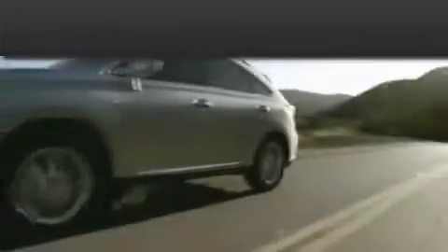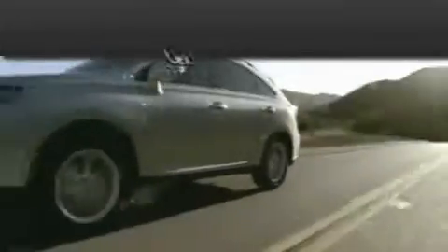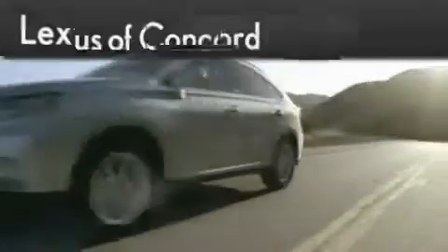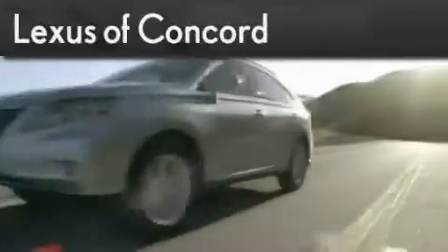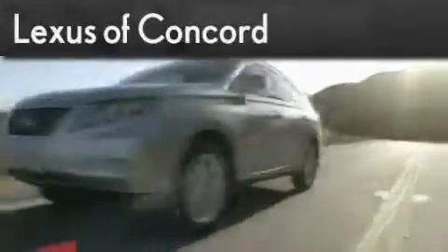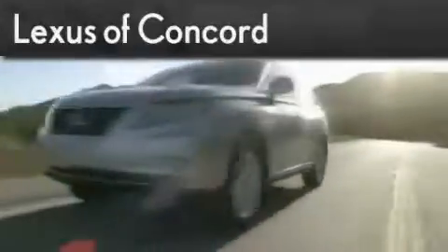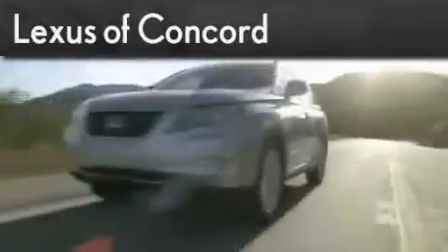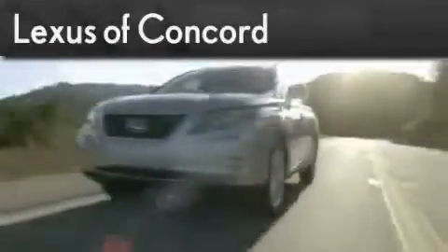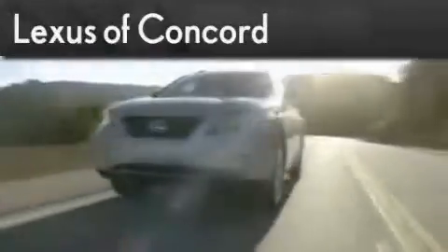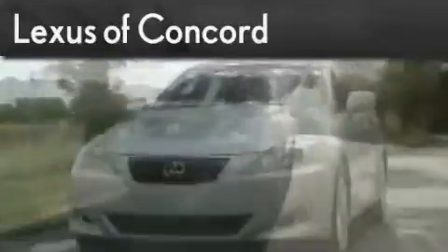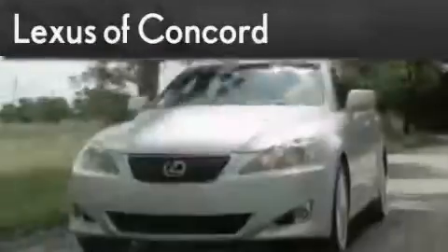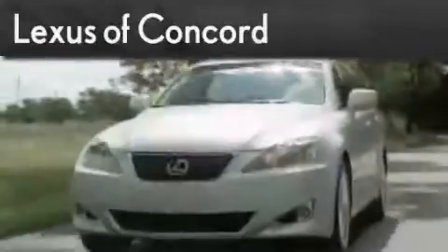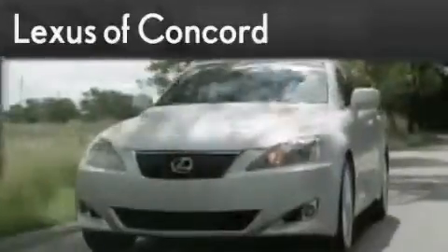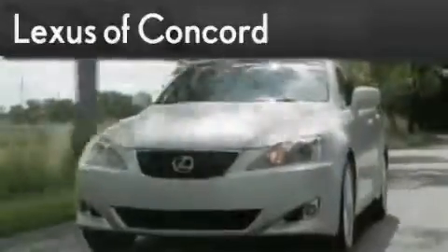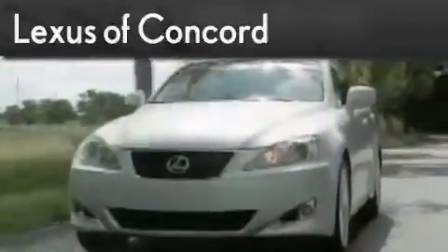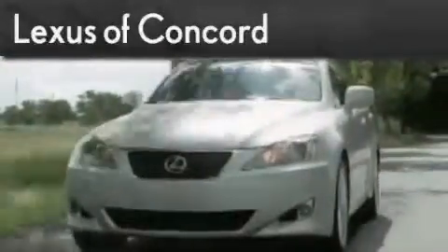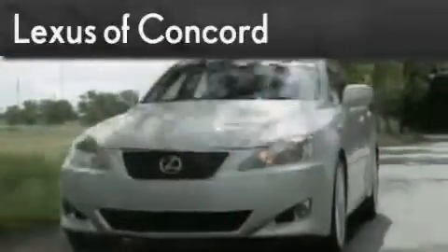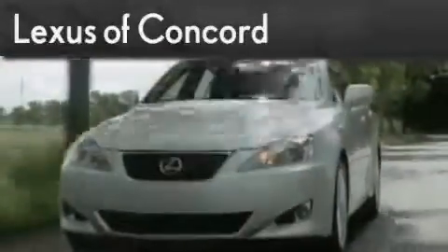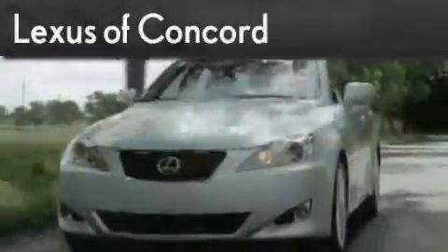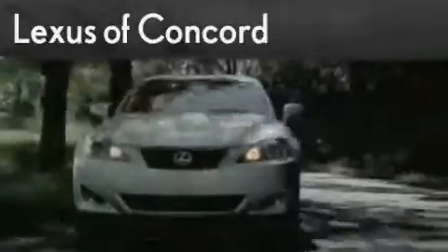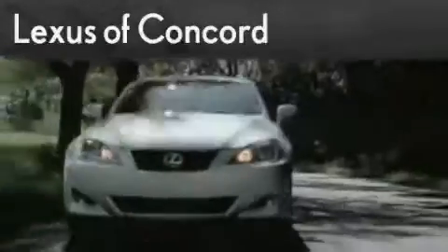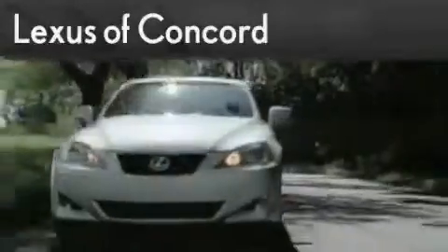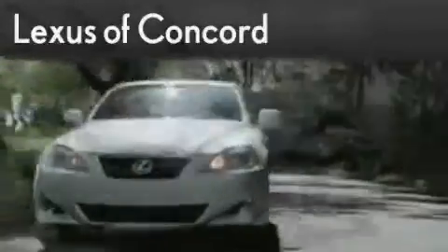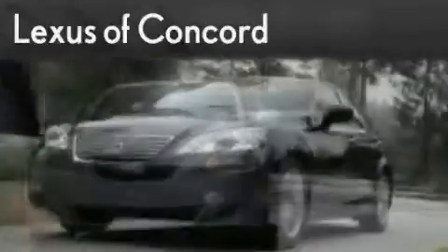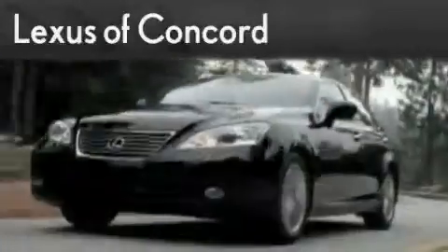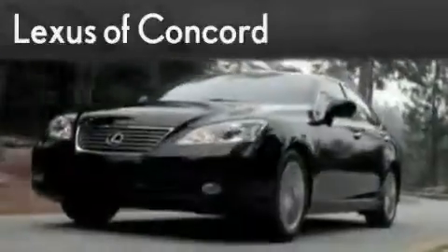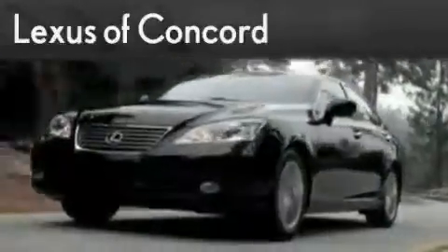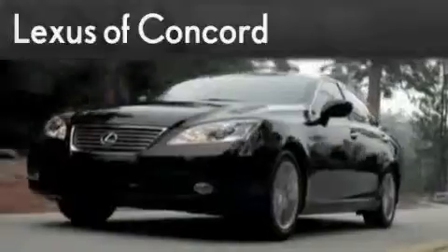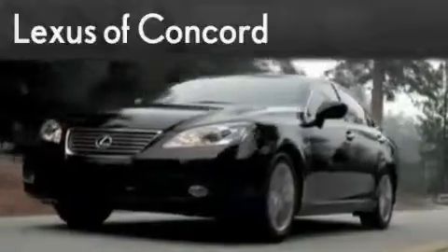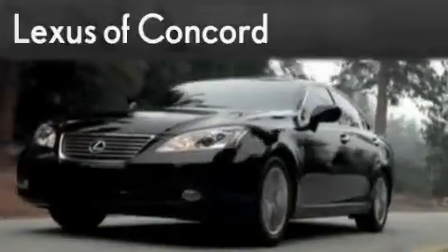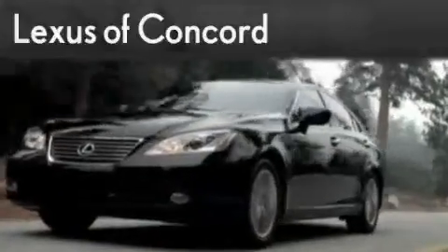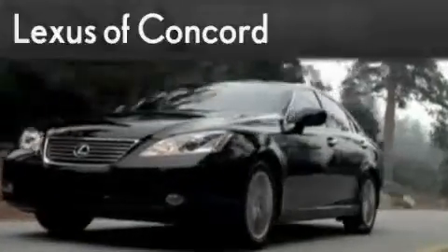Another fine vehicle offered by Lexus of Concord. Live the luxury at LexusofConcord.com.